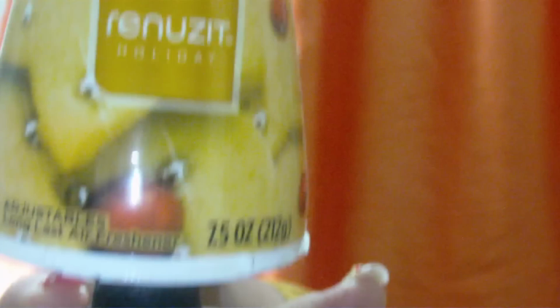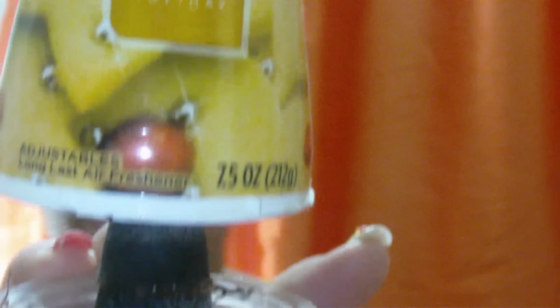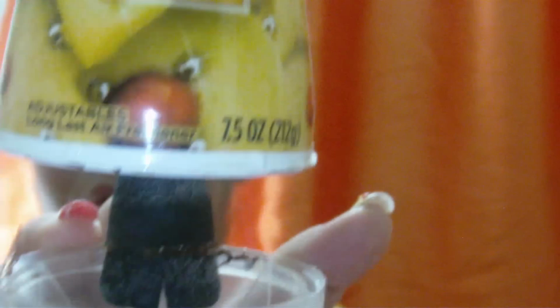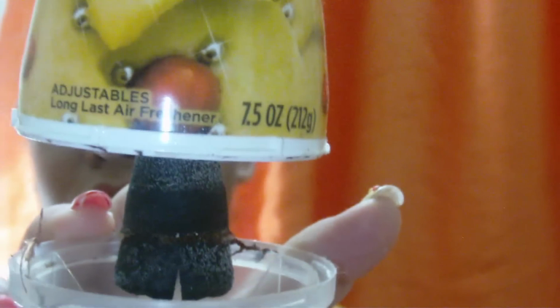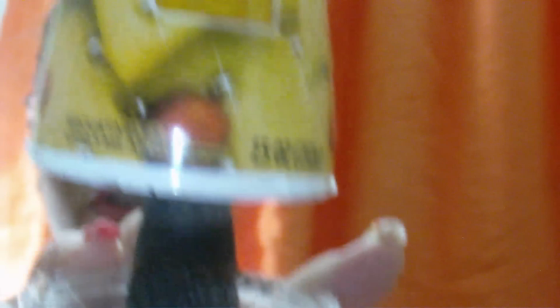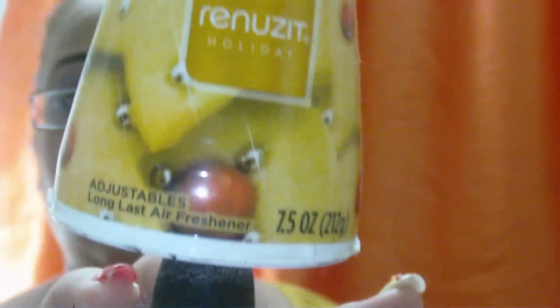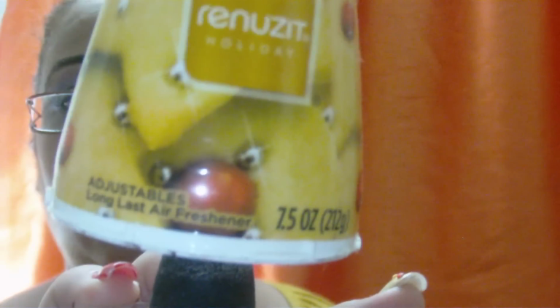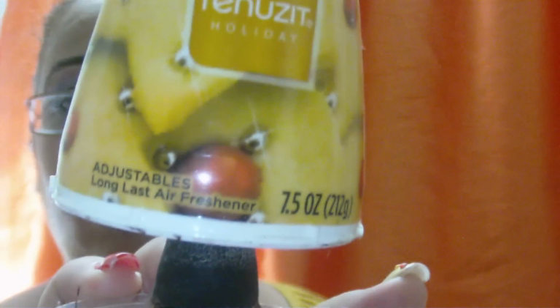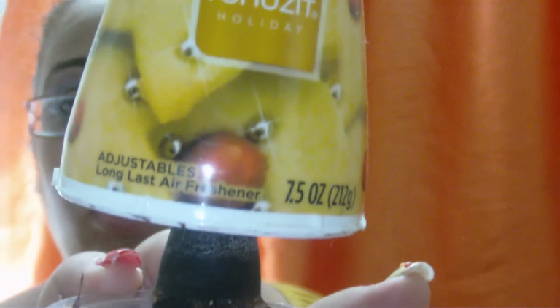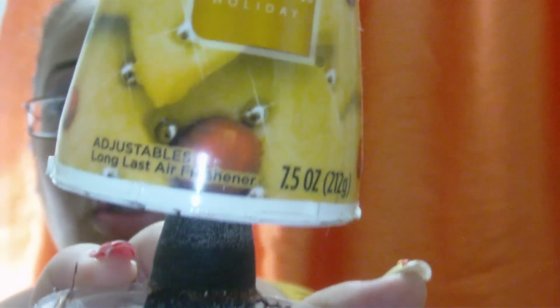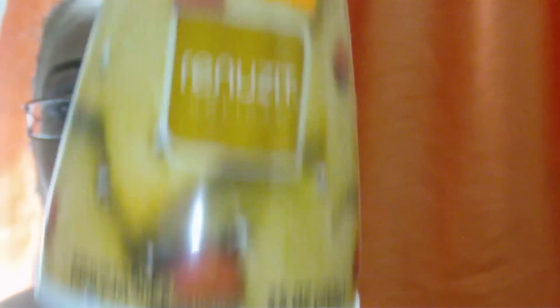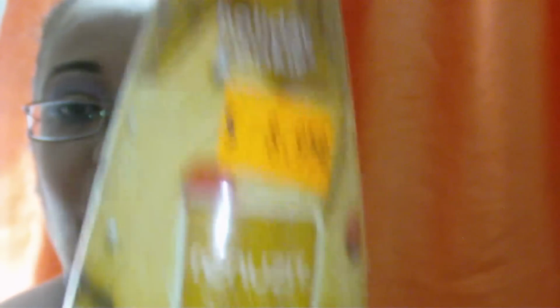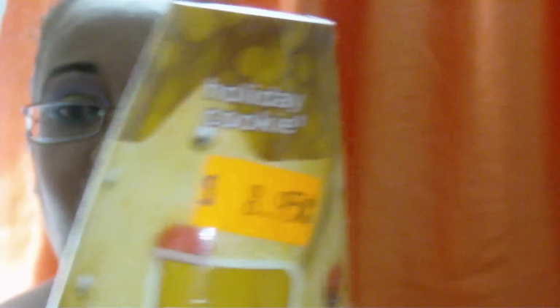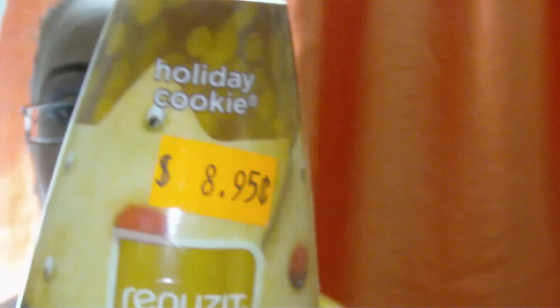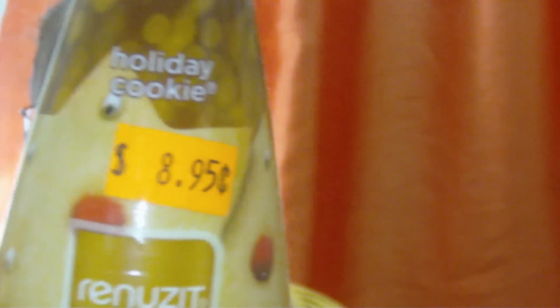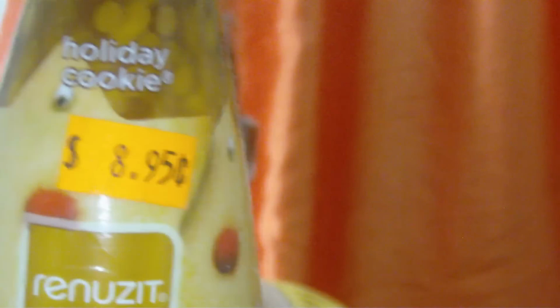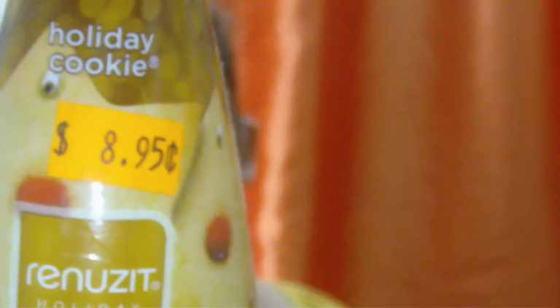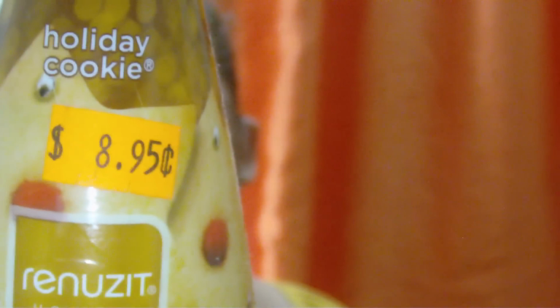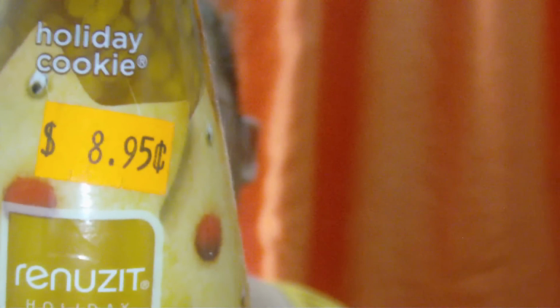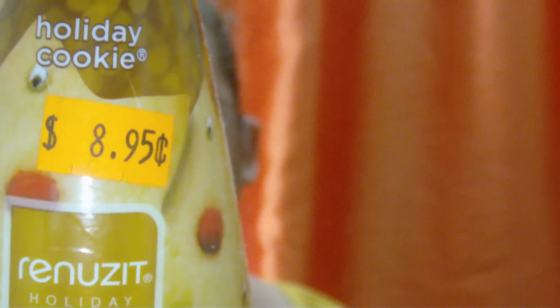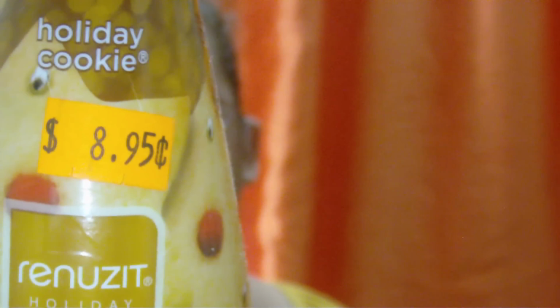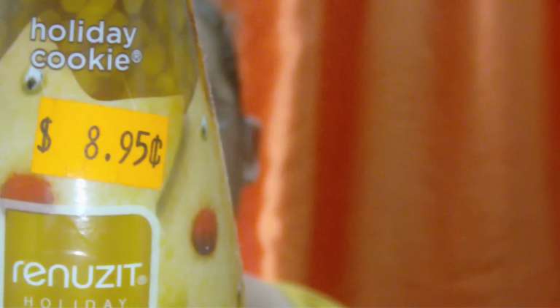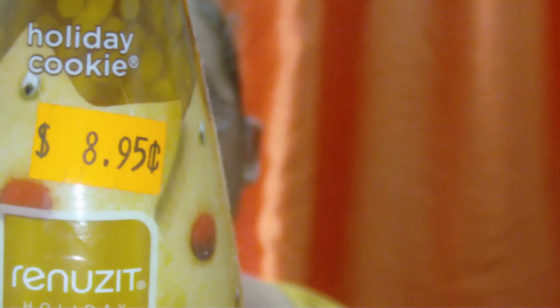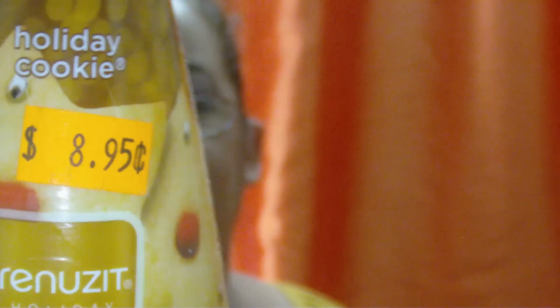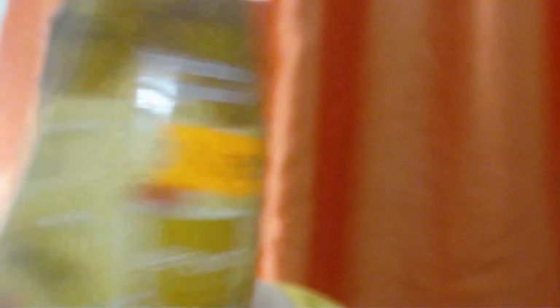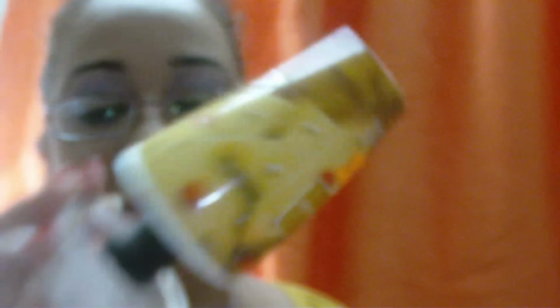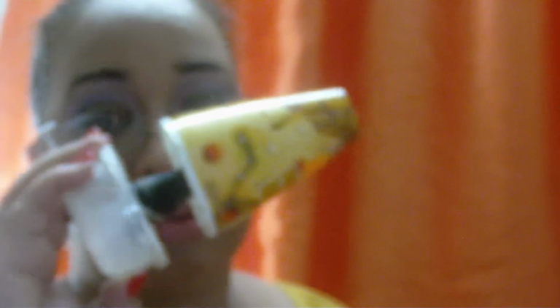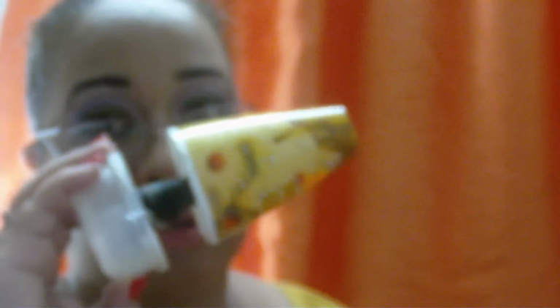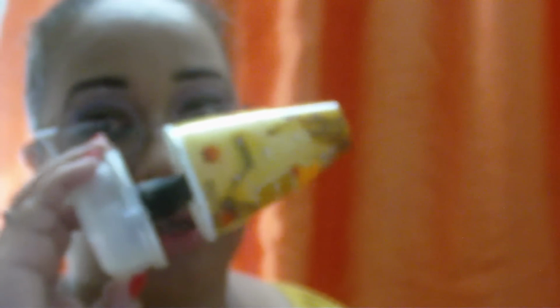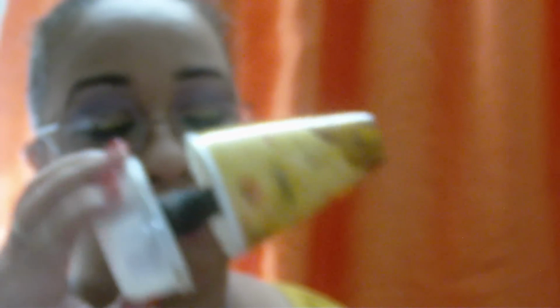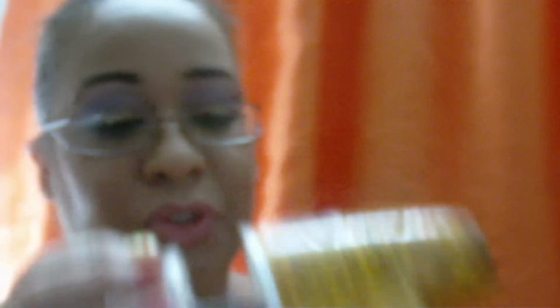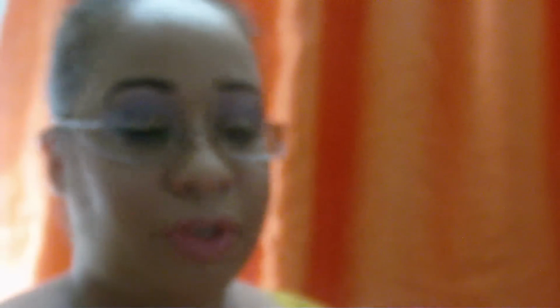Then I finished this holiday cookie air freshener. Yes, I paid $8.95 for it at the grocery.